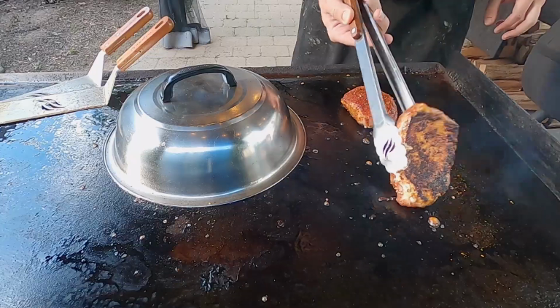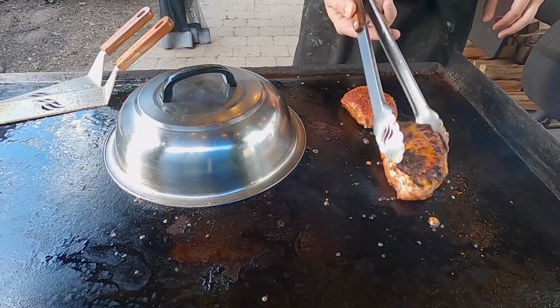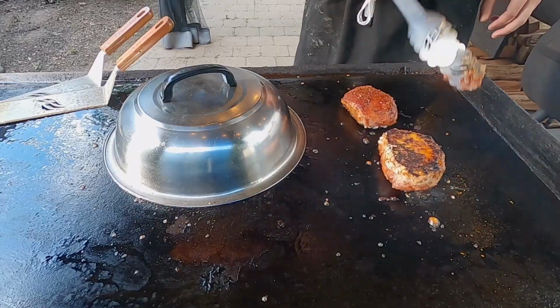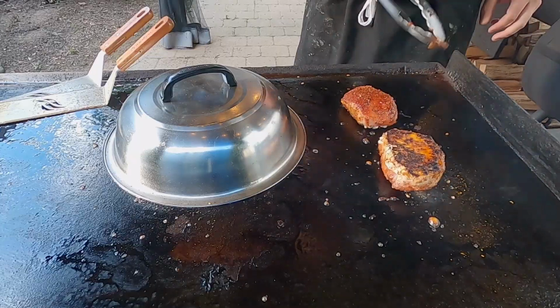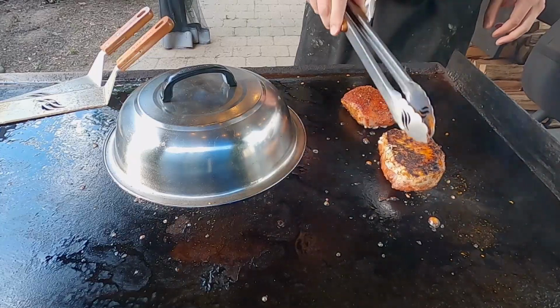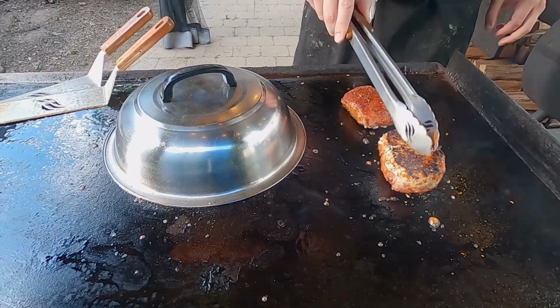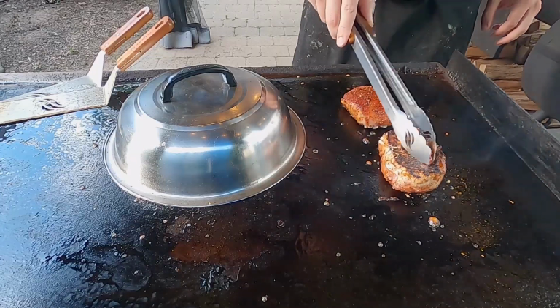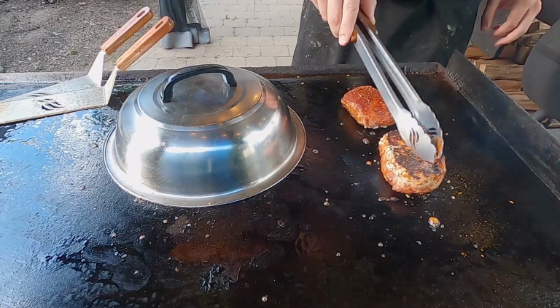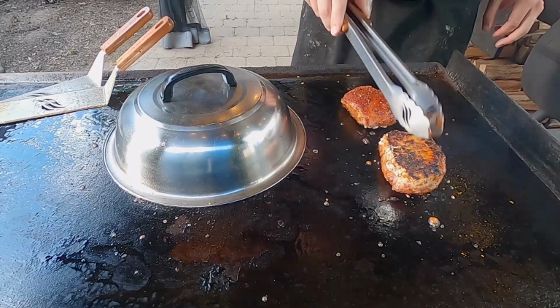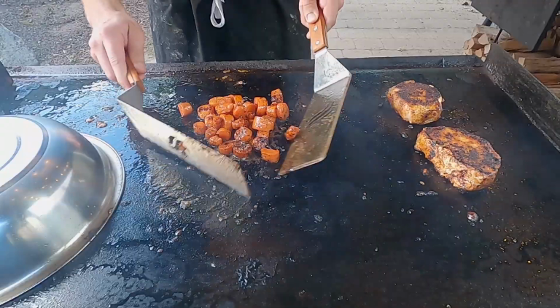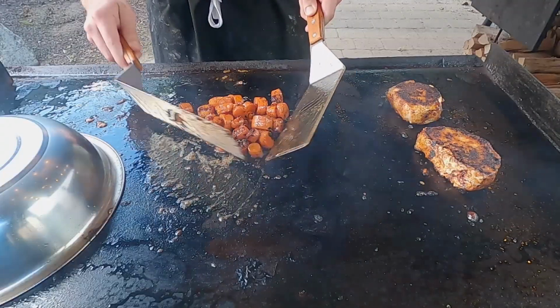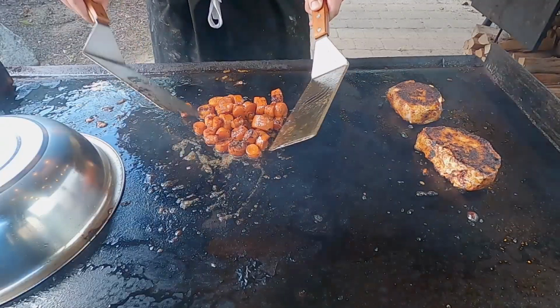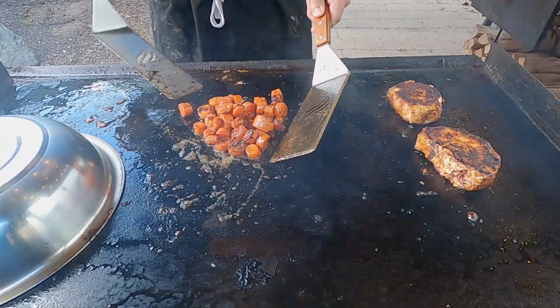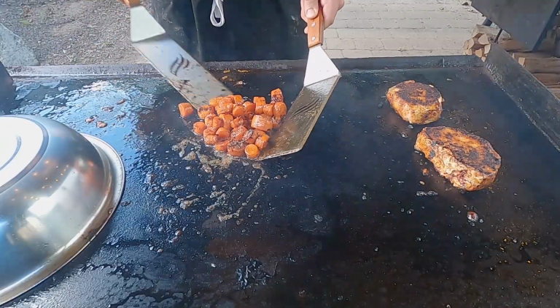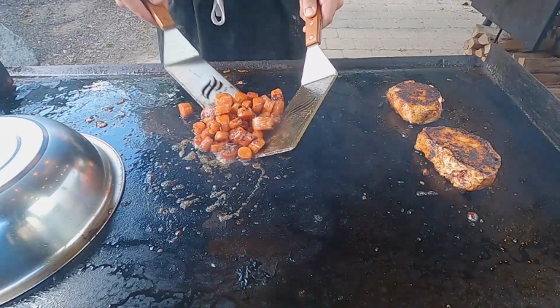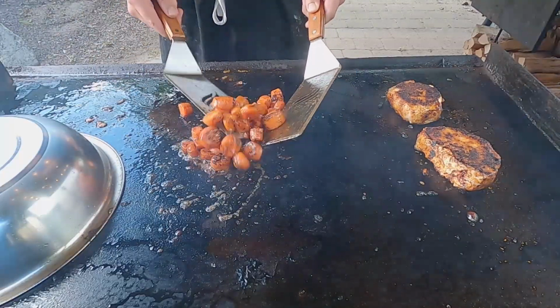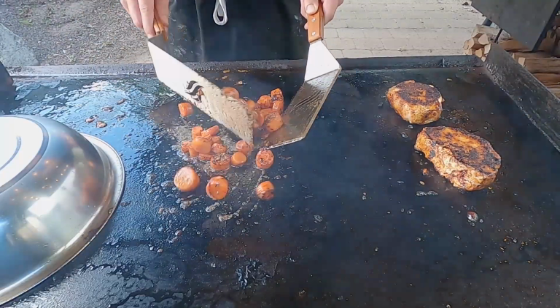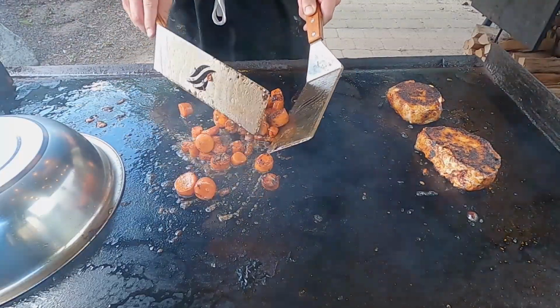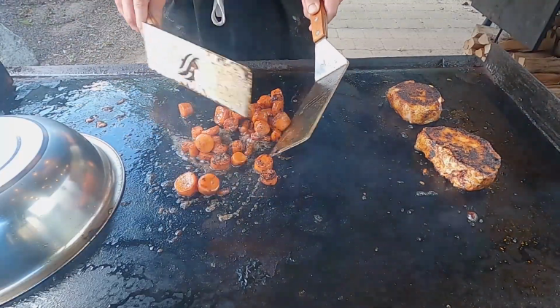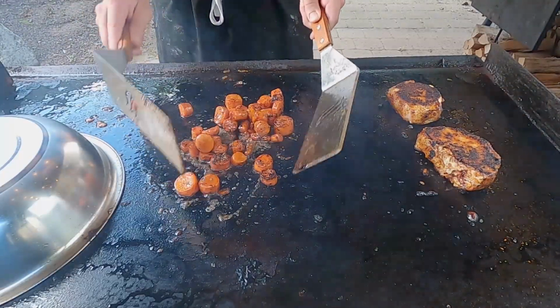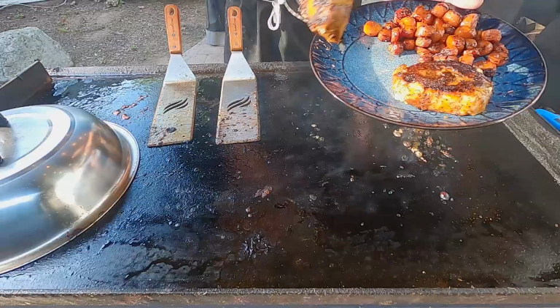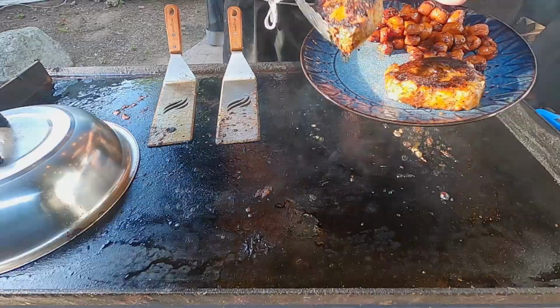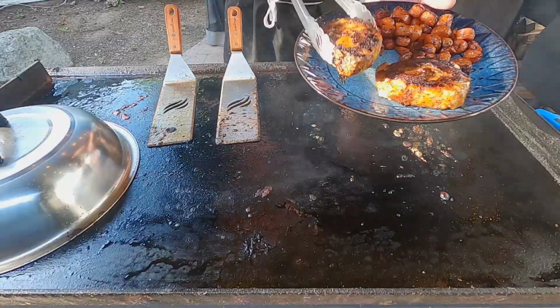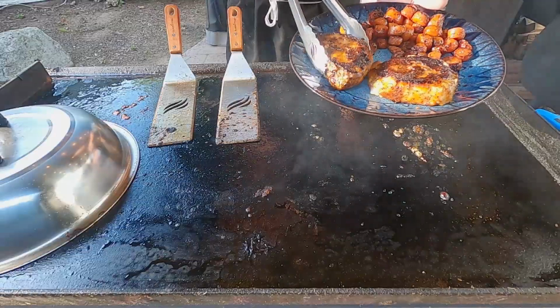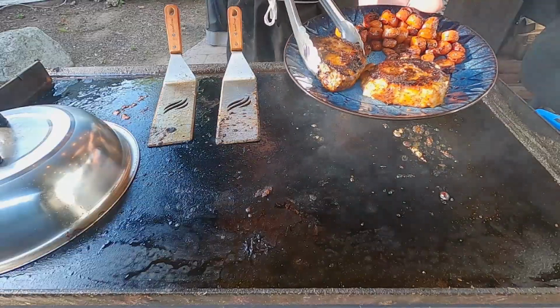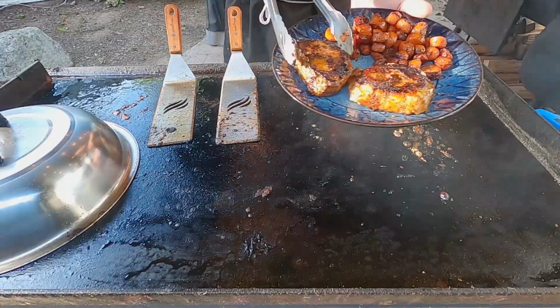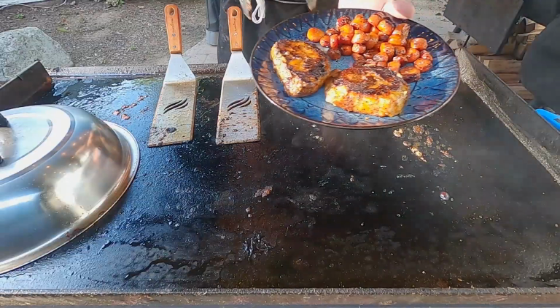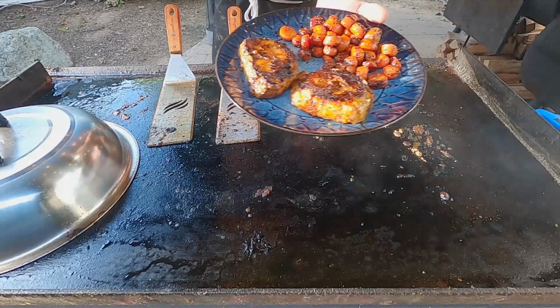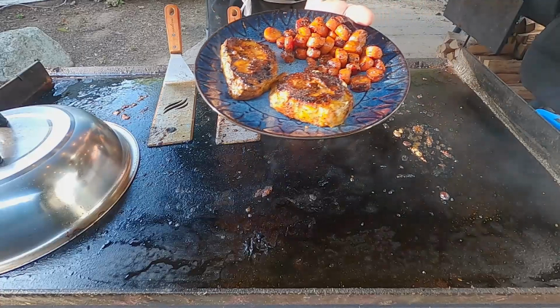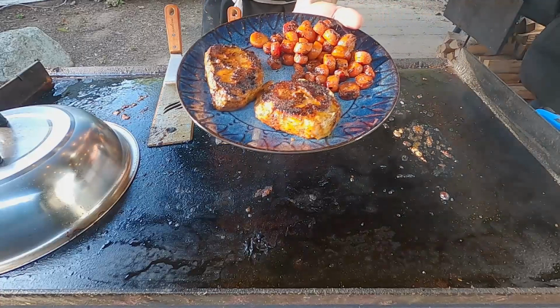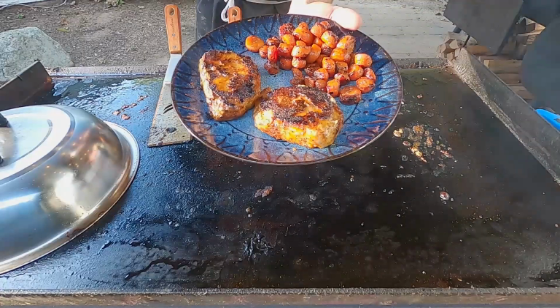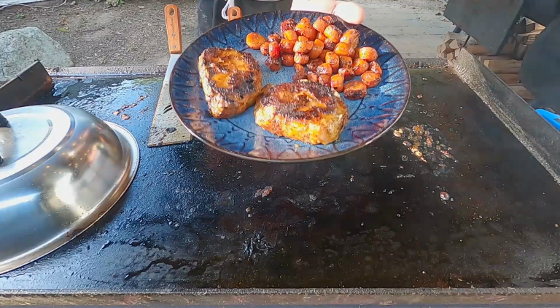On today's episode of Fatty's Feast, we're cooking up some pork chops and sweet carrots on the Blackstone griddle. Let's get started.